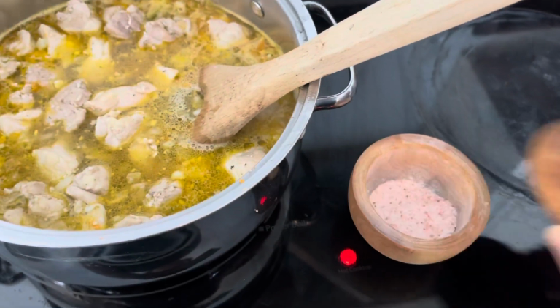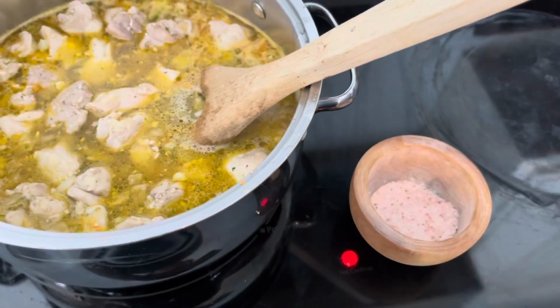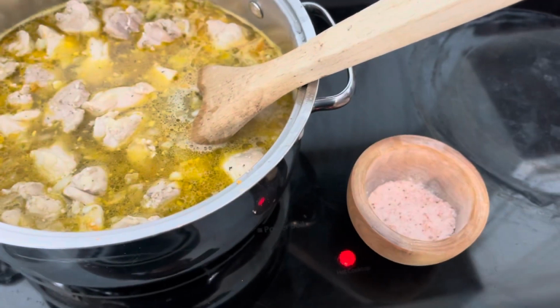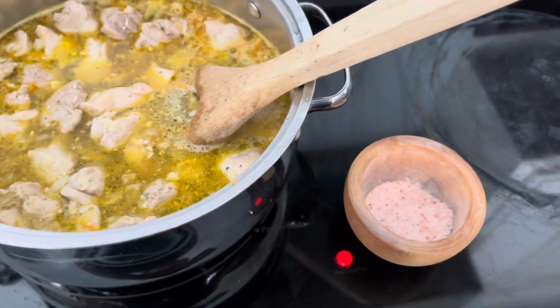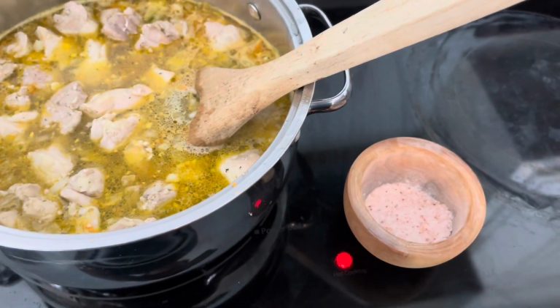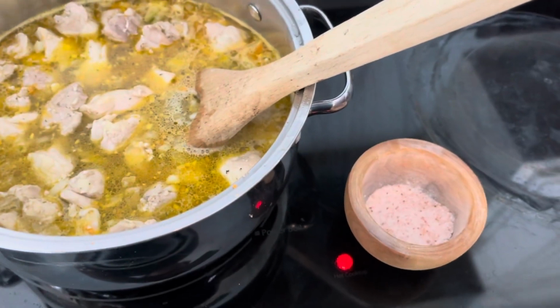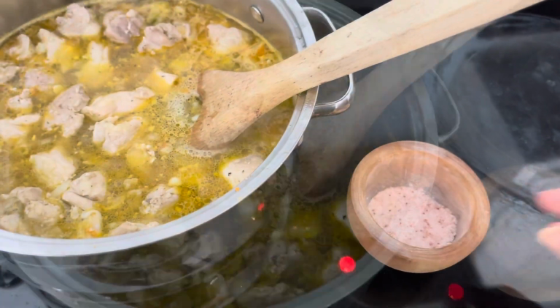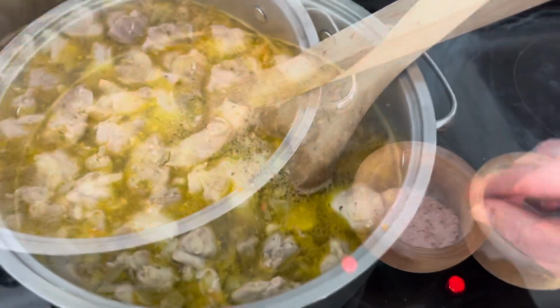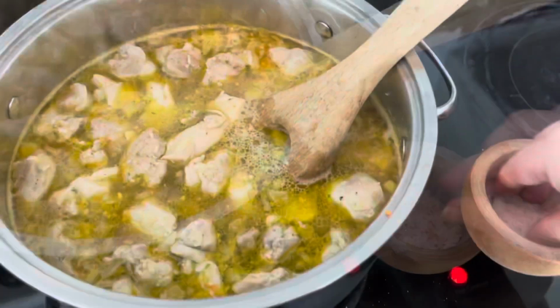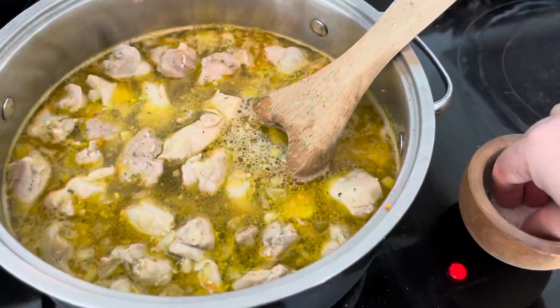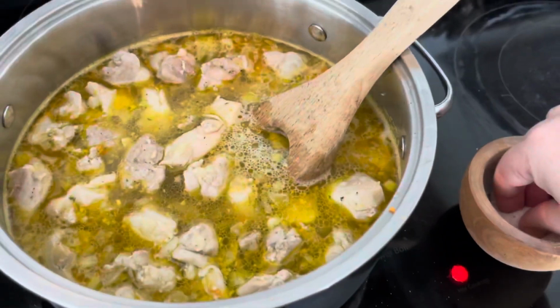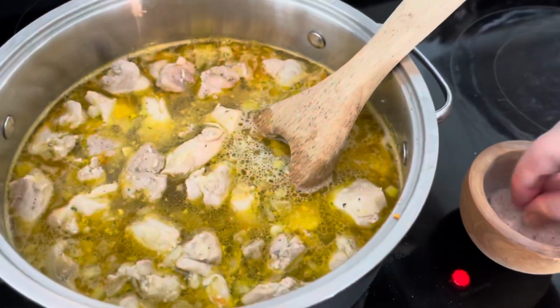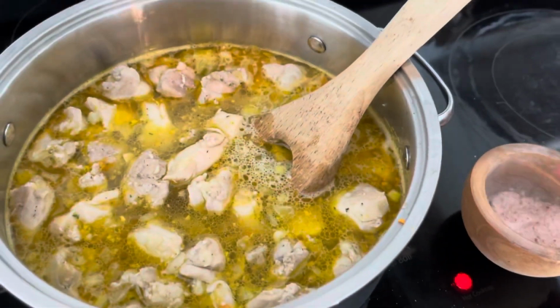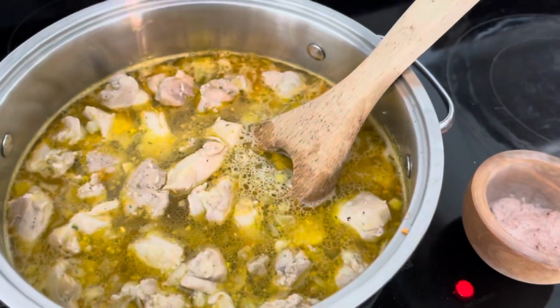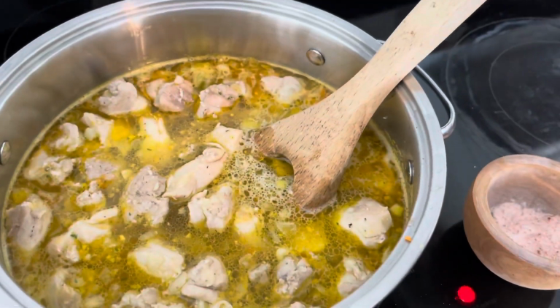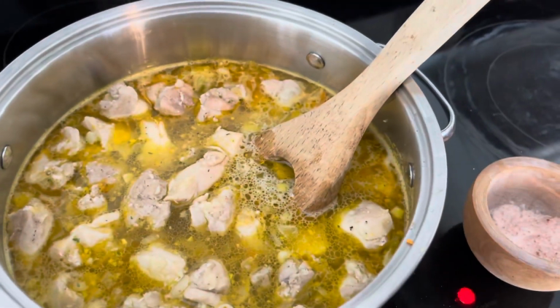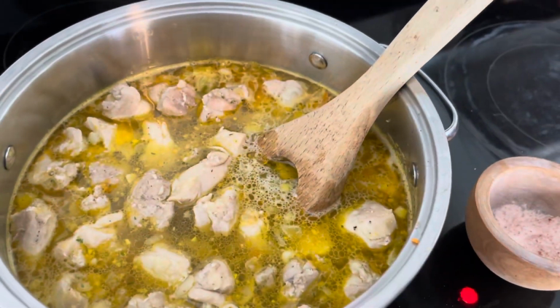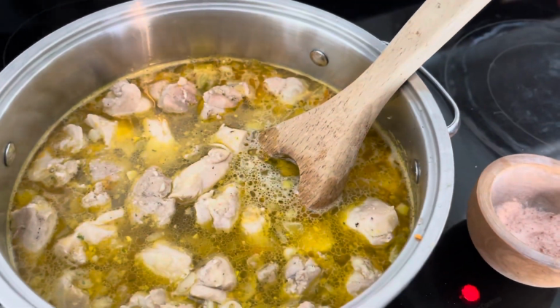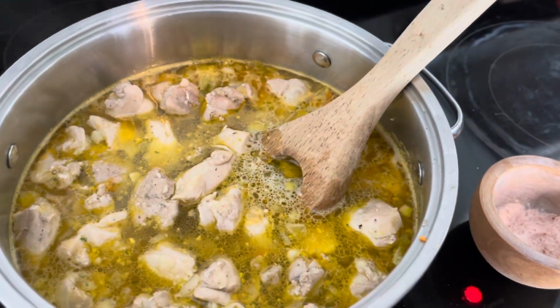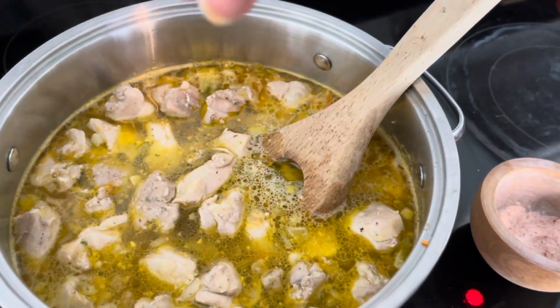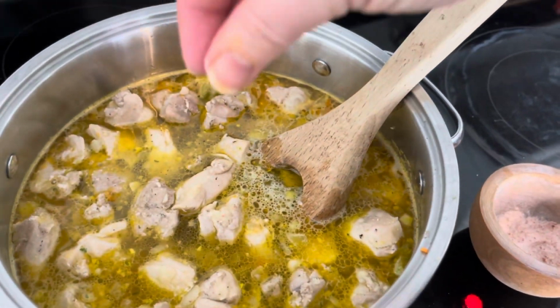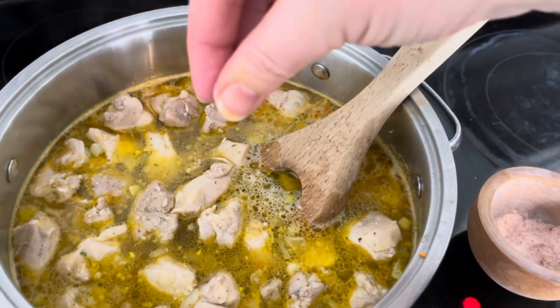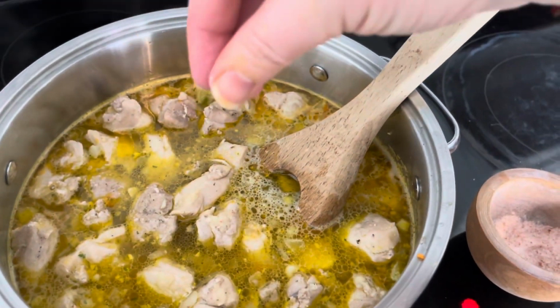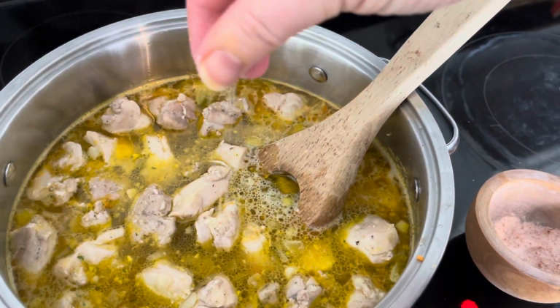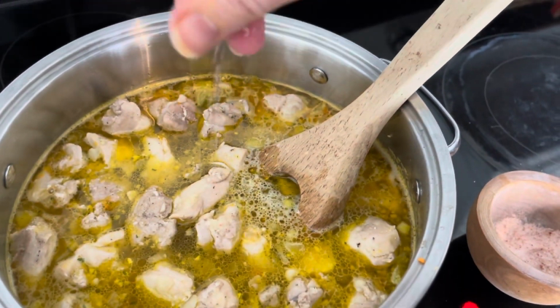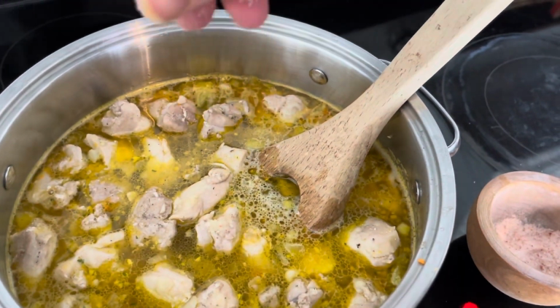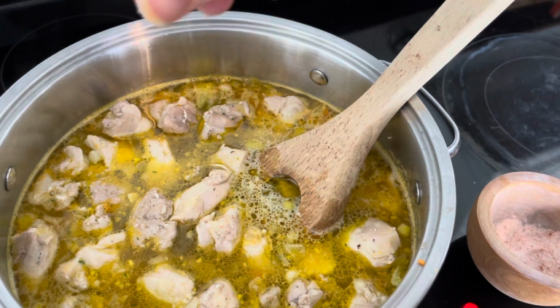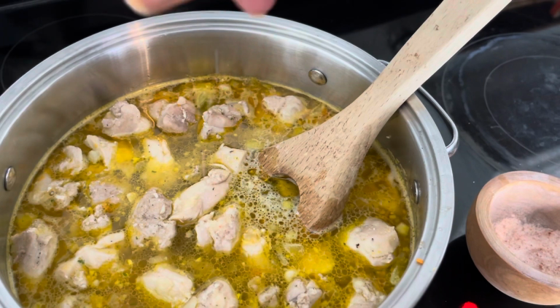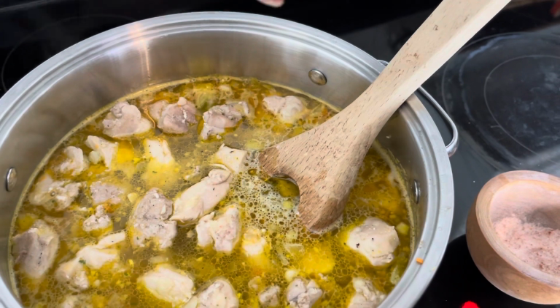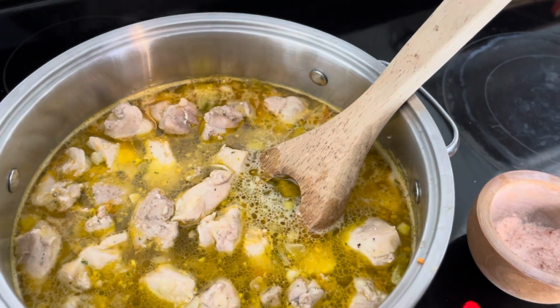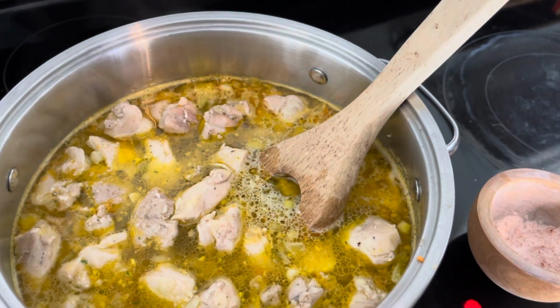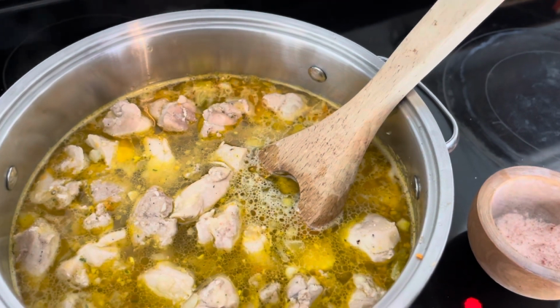Now we're going to add in salt, pepper, thyme, and bring all of this to a boil.